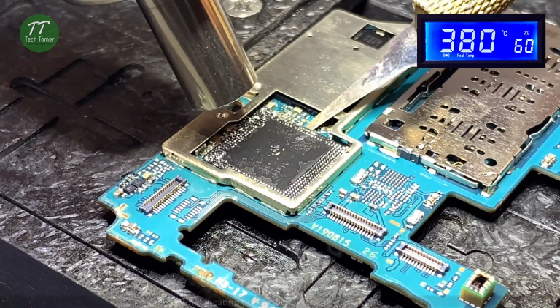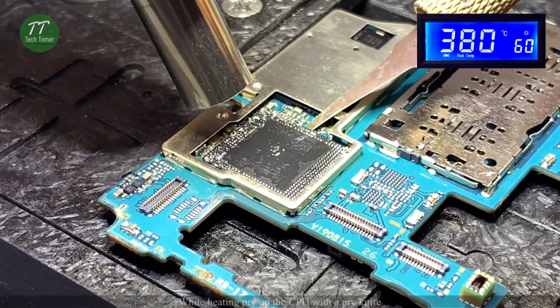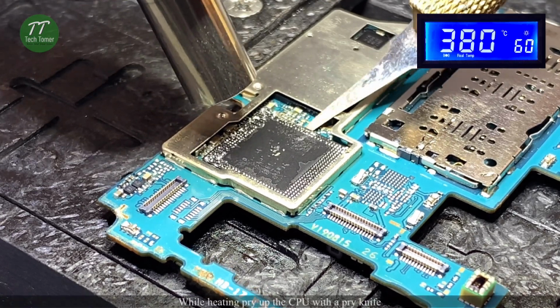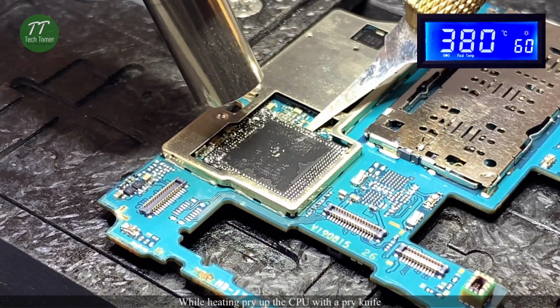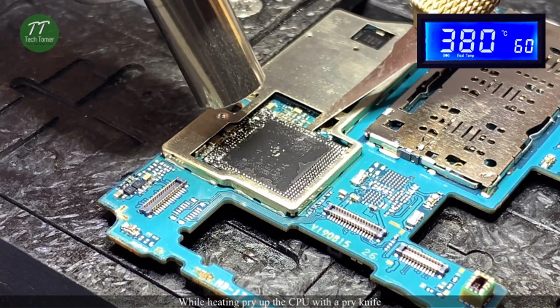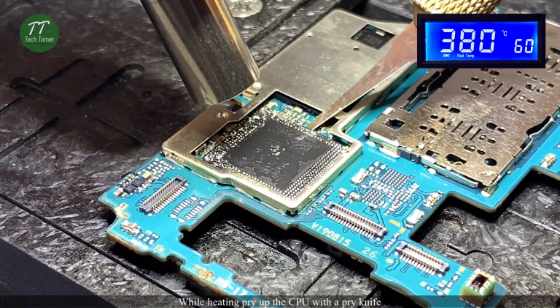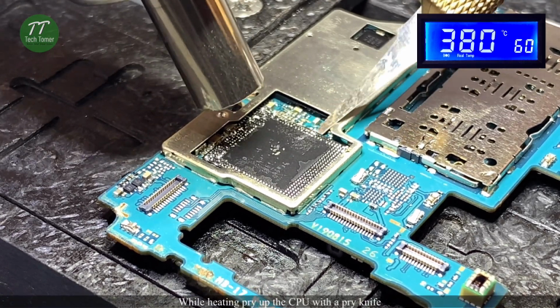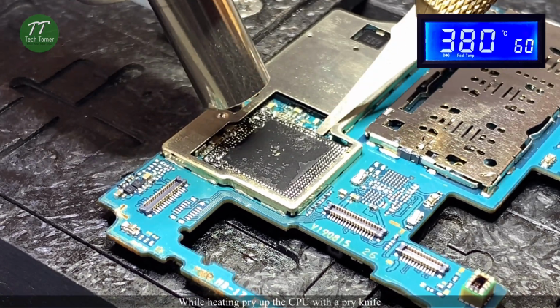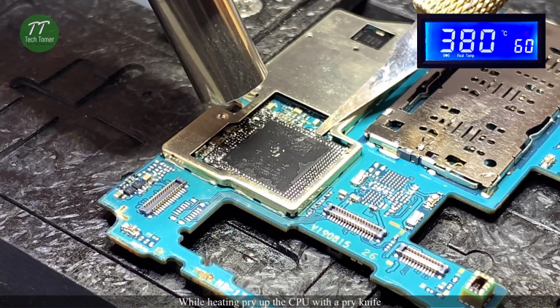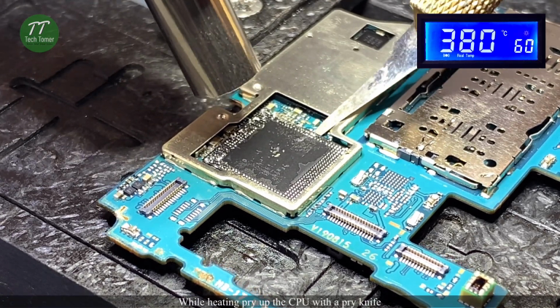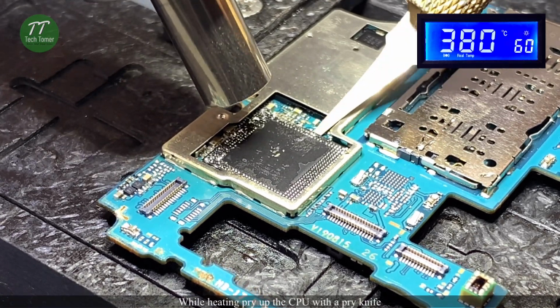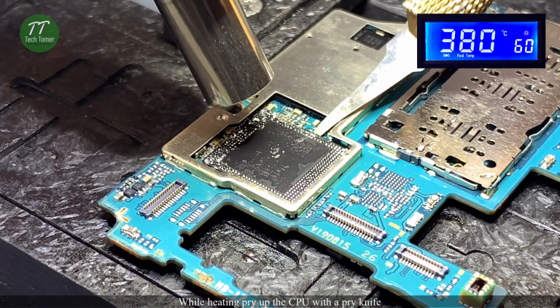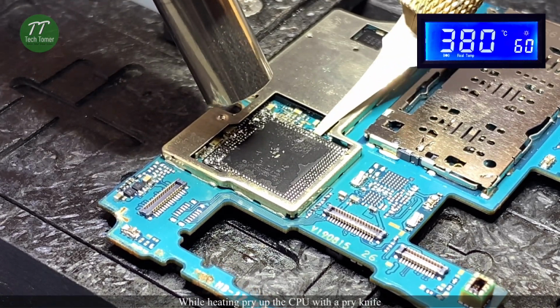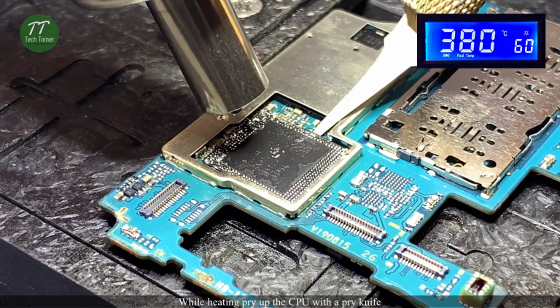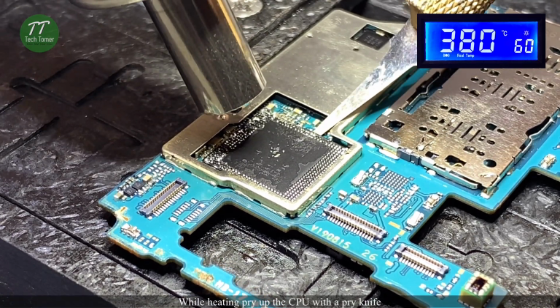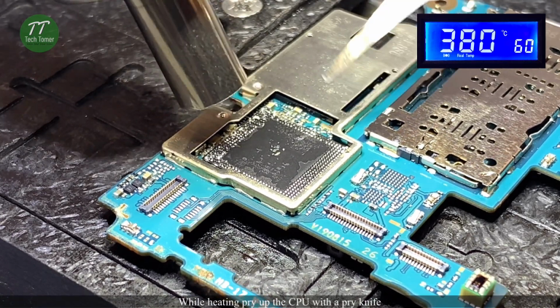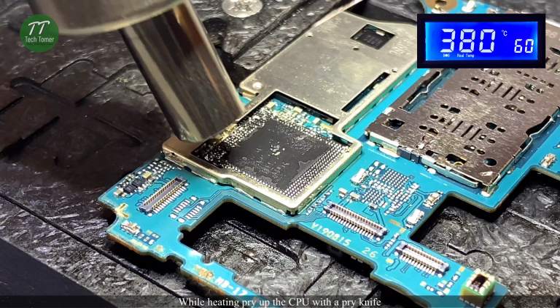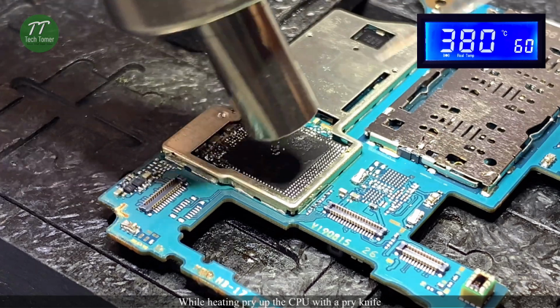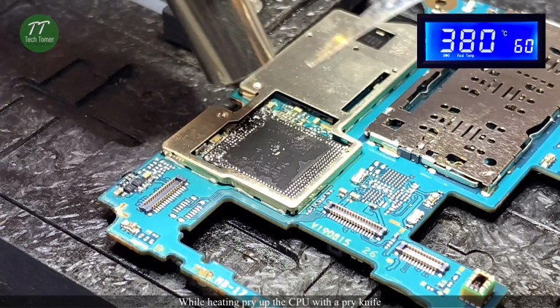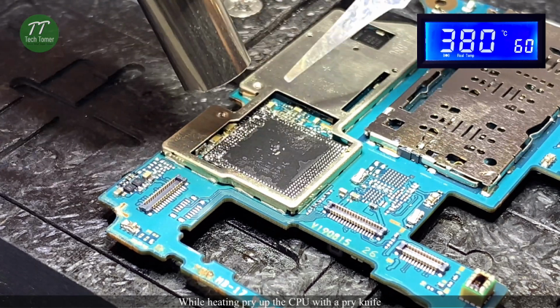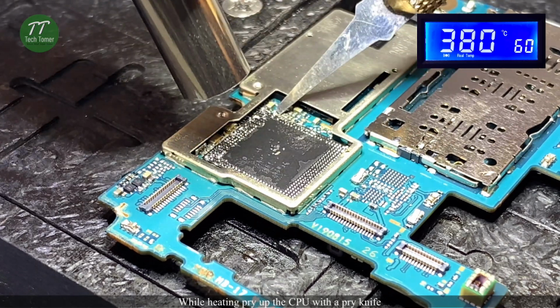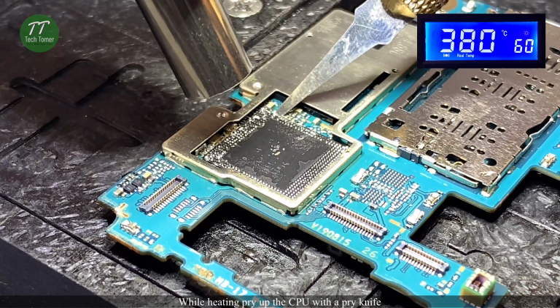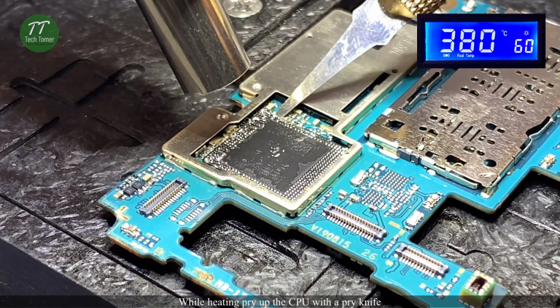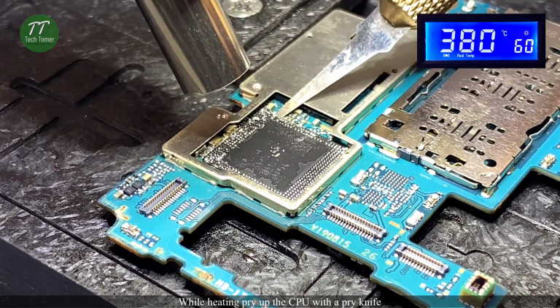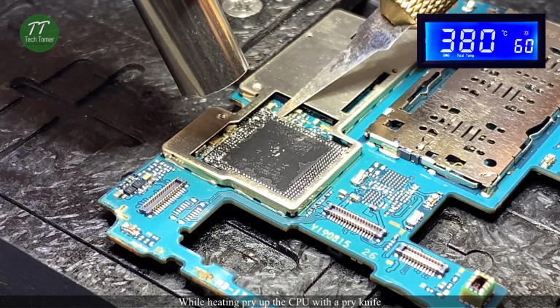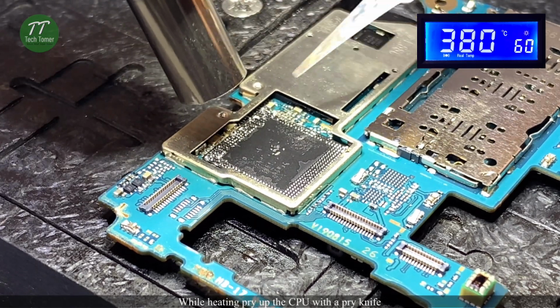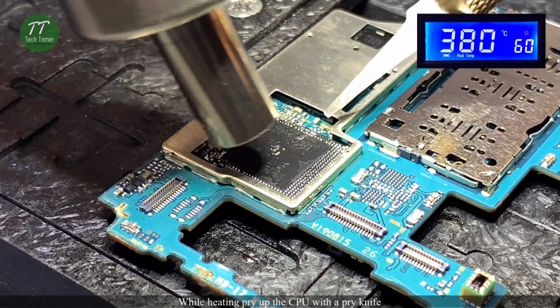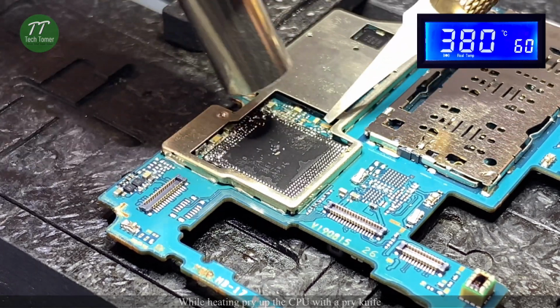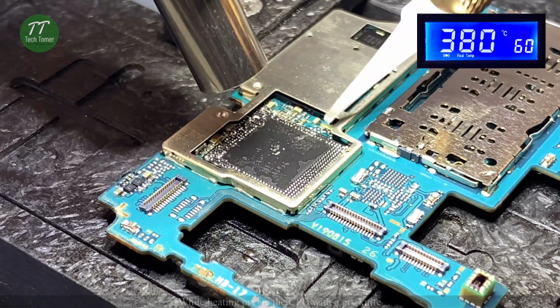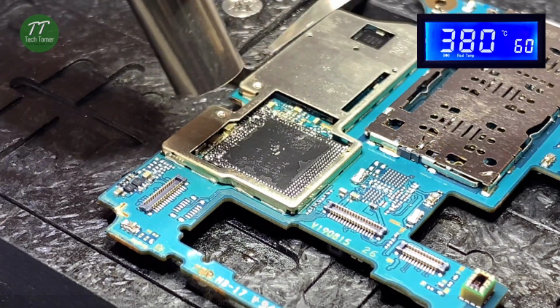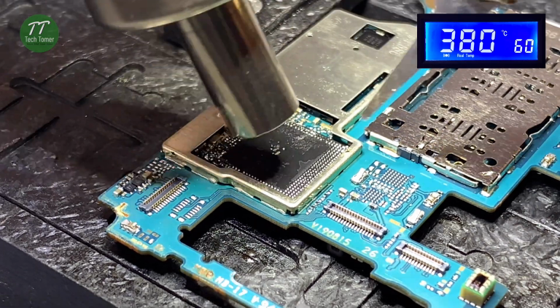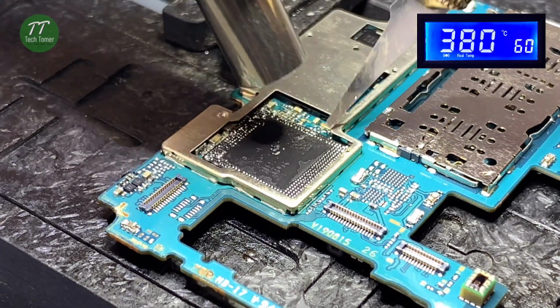While heating, pry up the CPU with a pry knife.